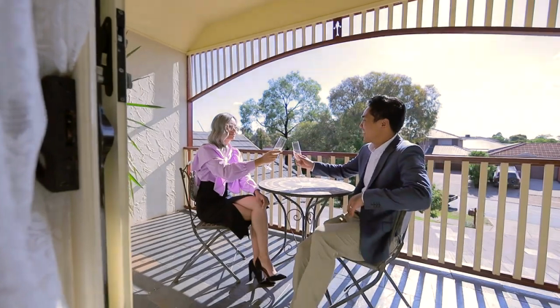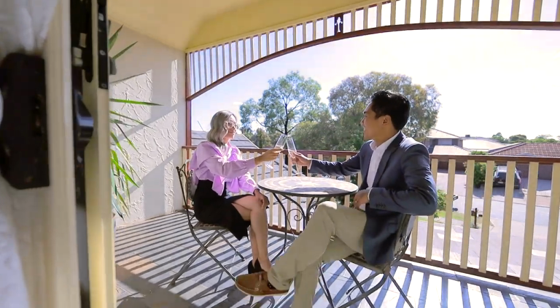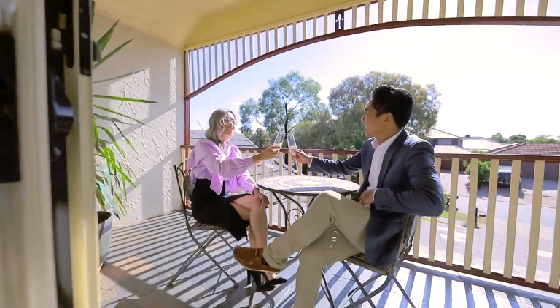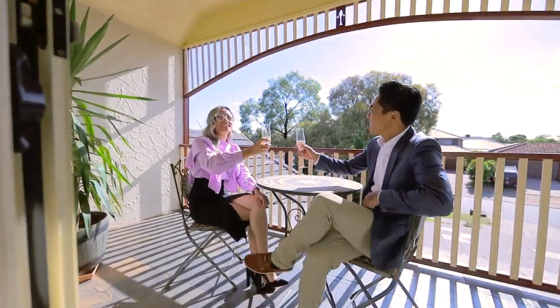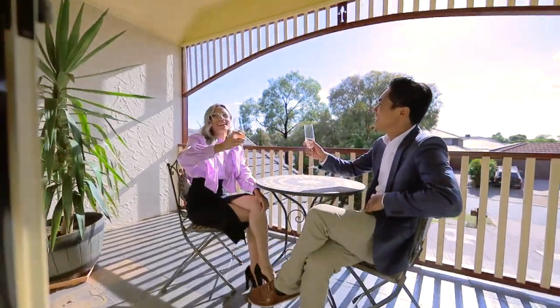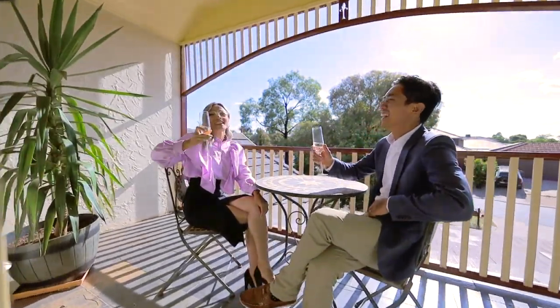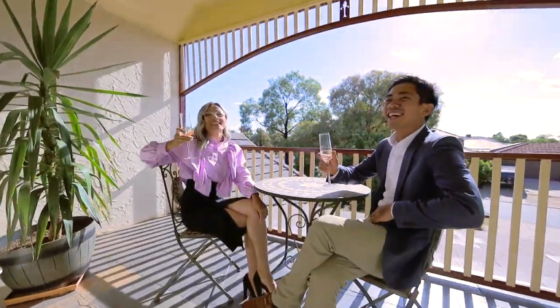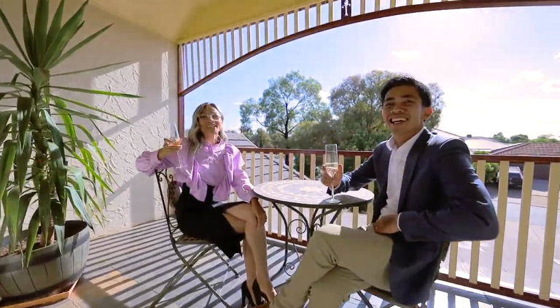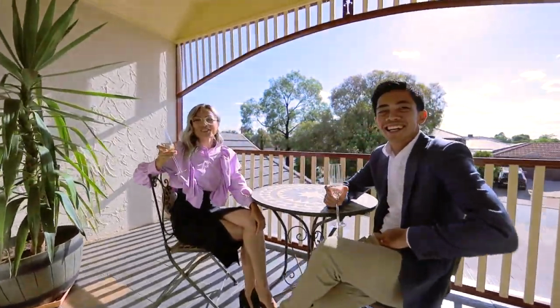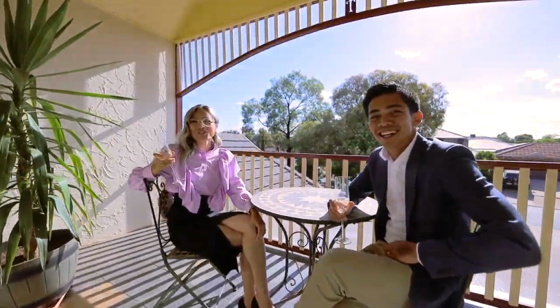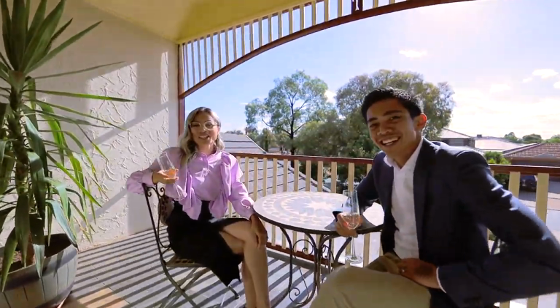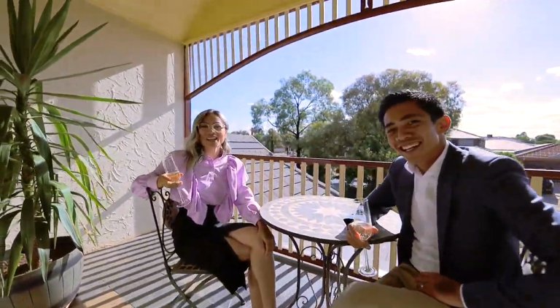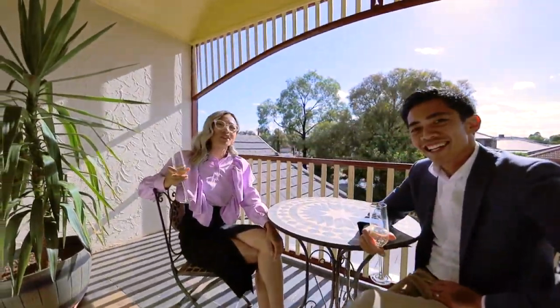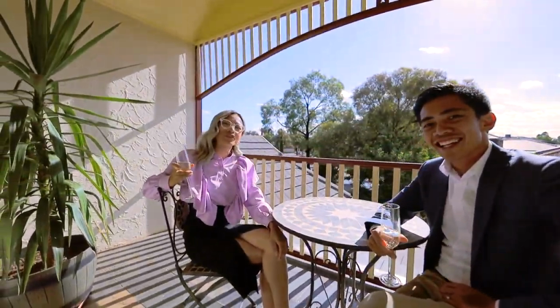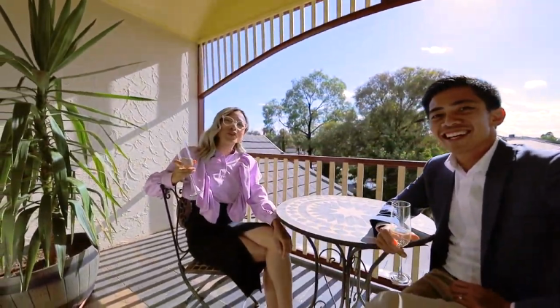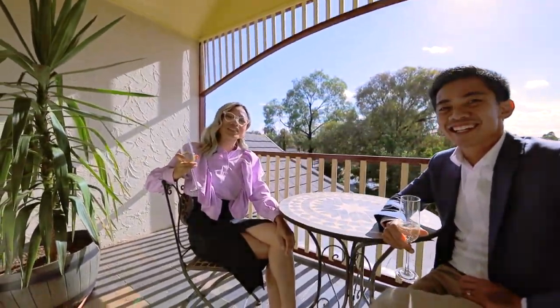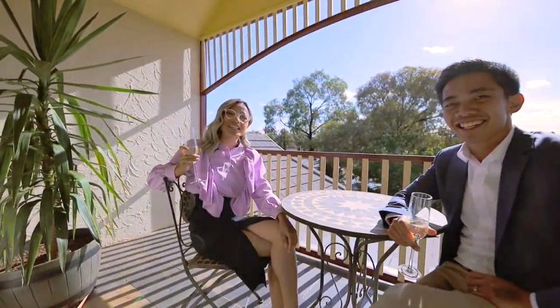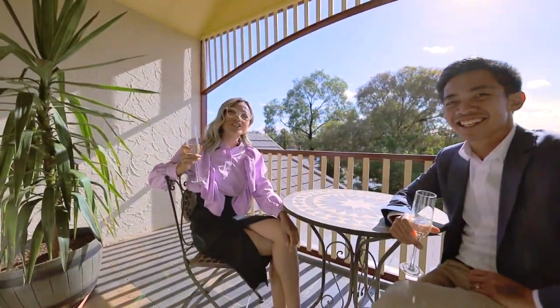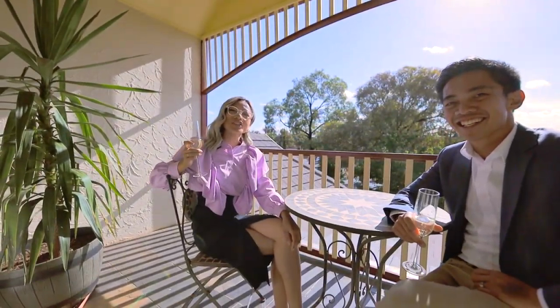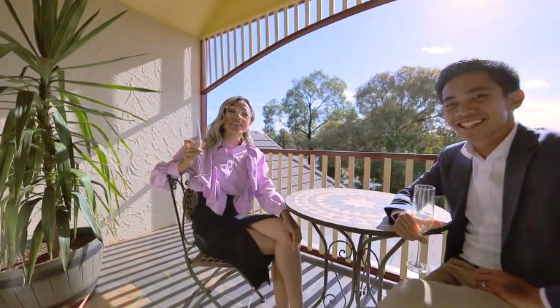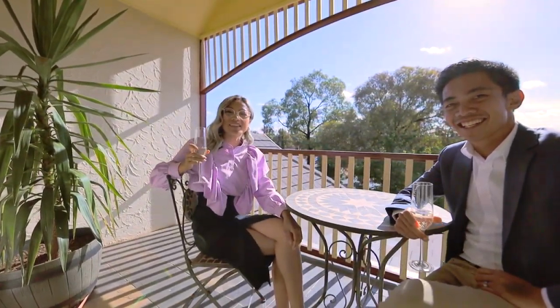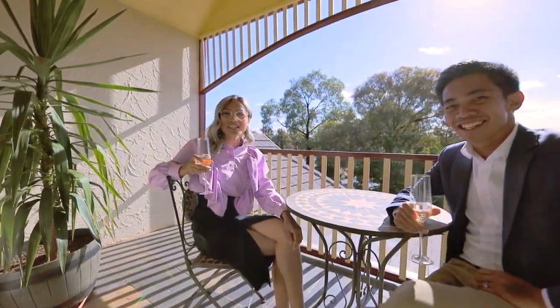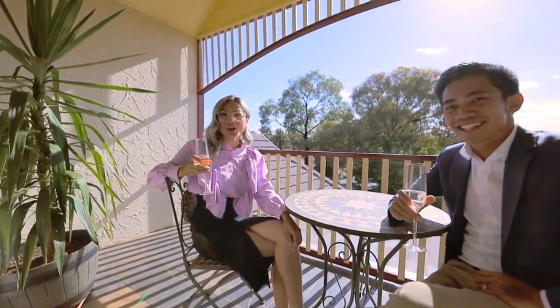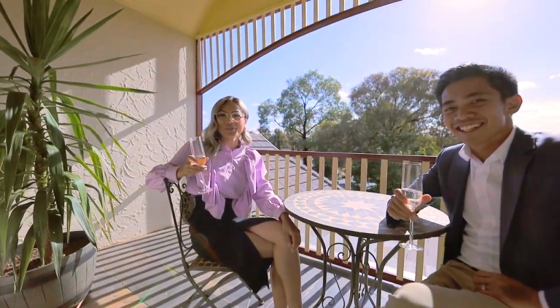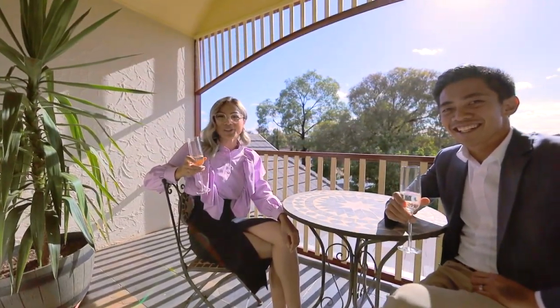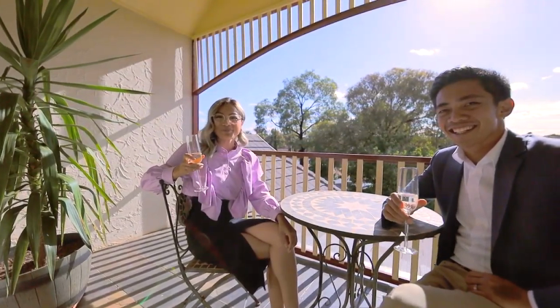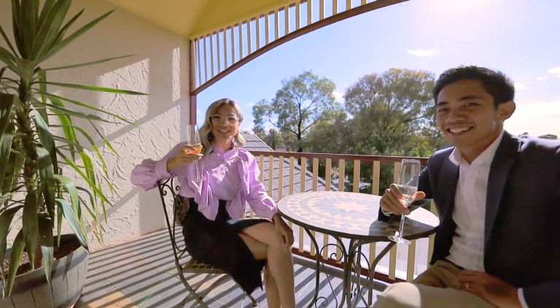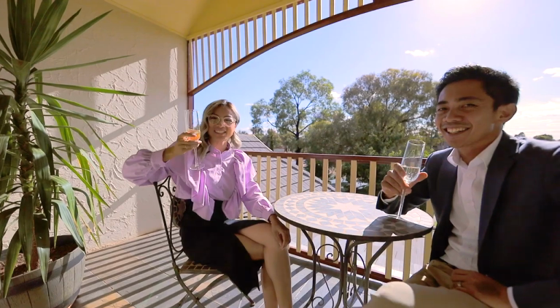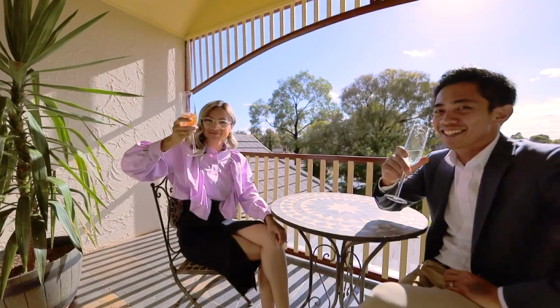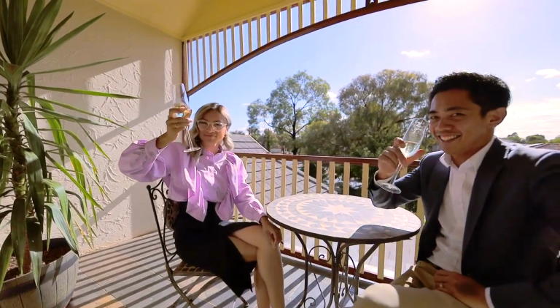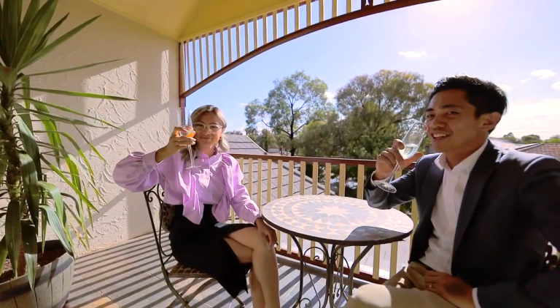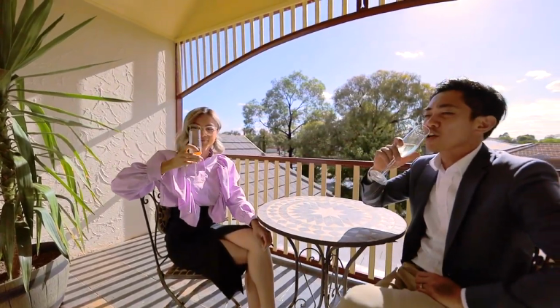Cheers! Thank you for watching and we look forward to seeing you at the next Open for Inspection. See you again.